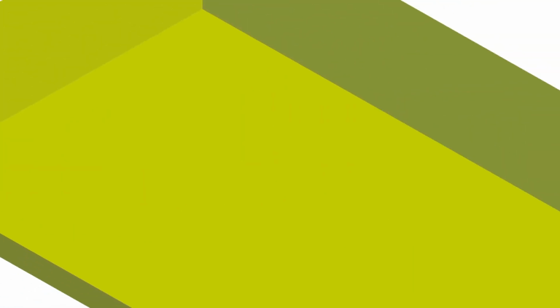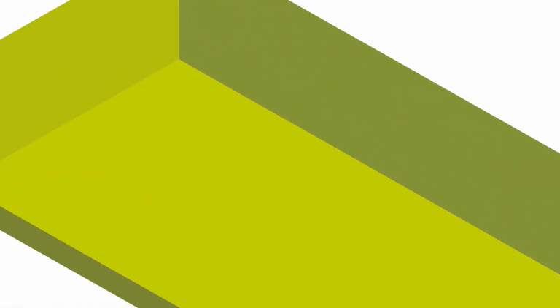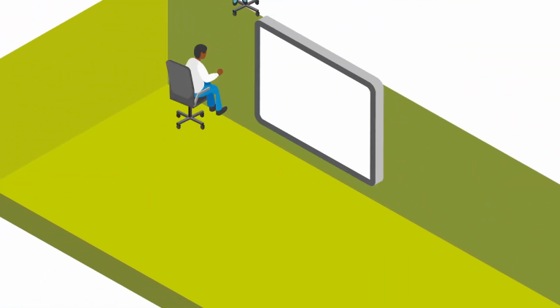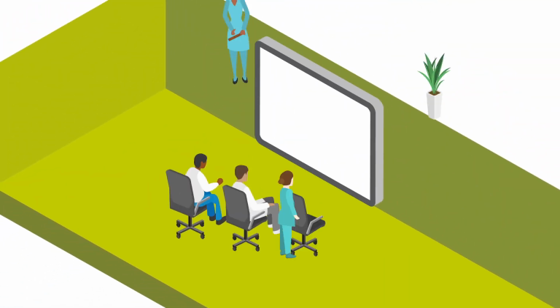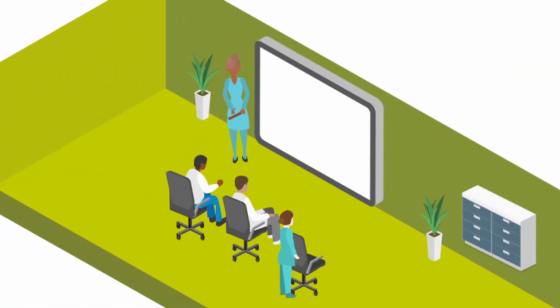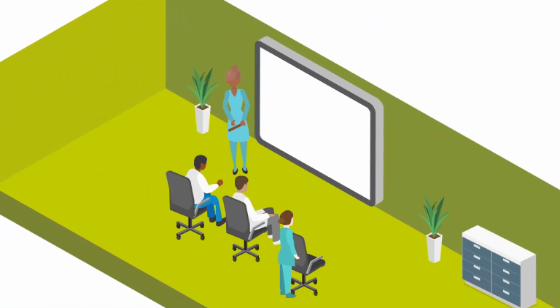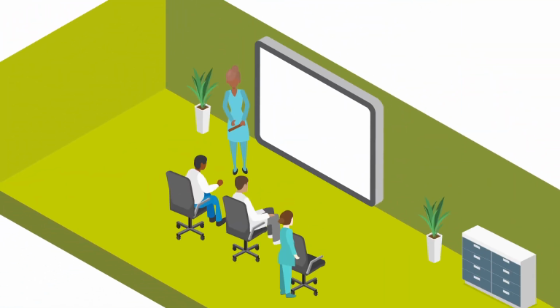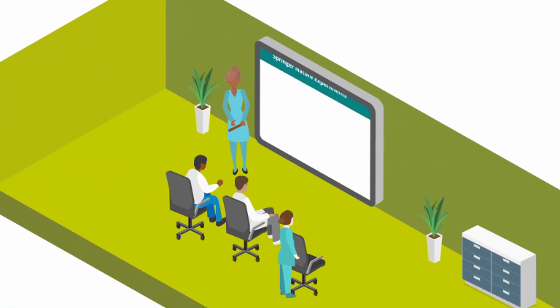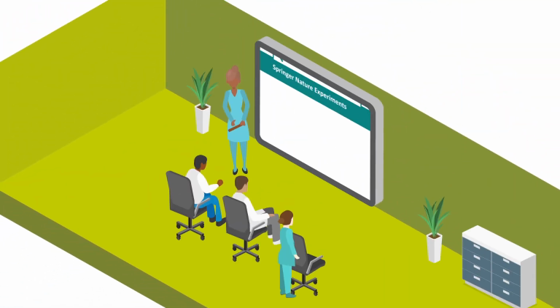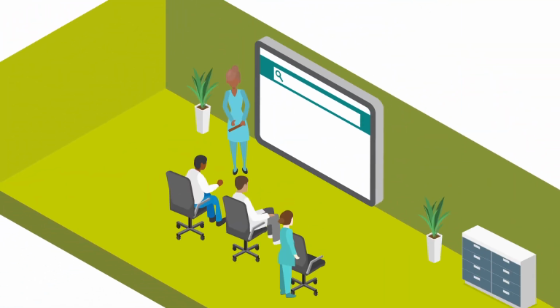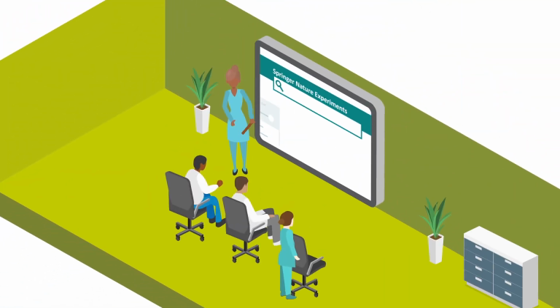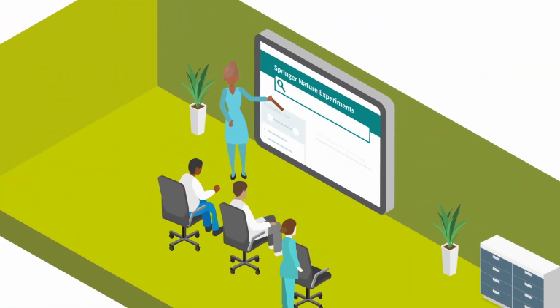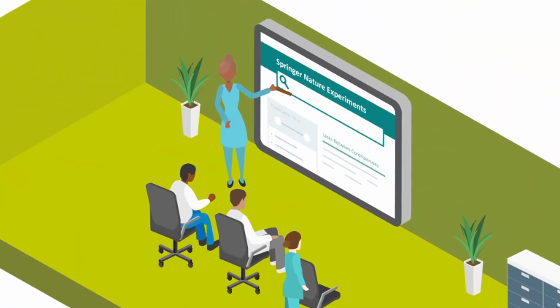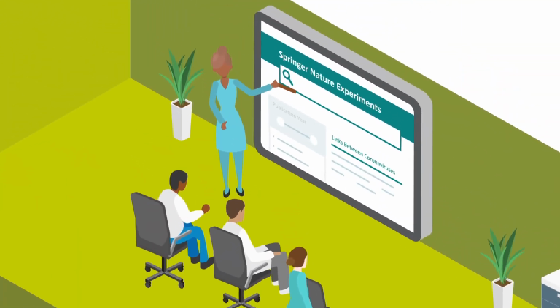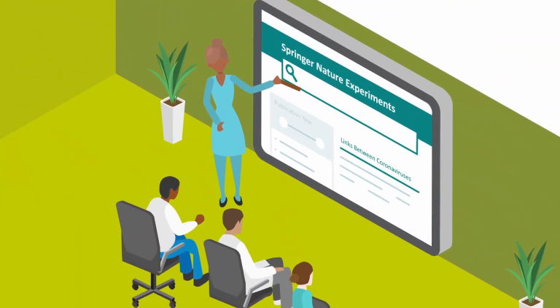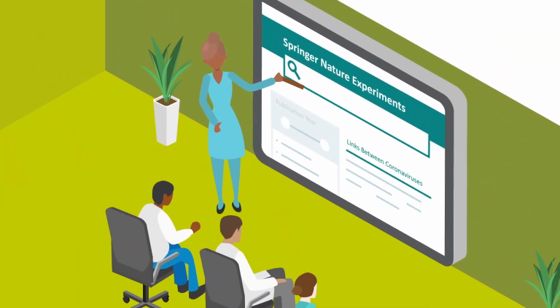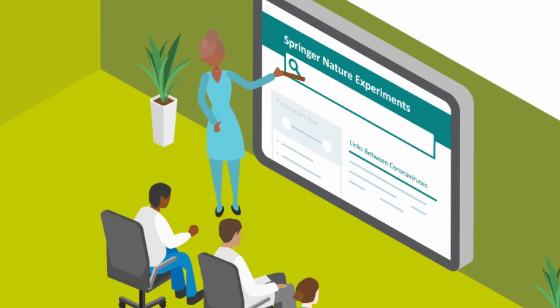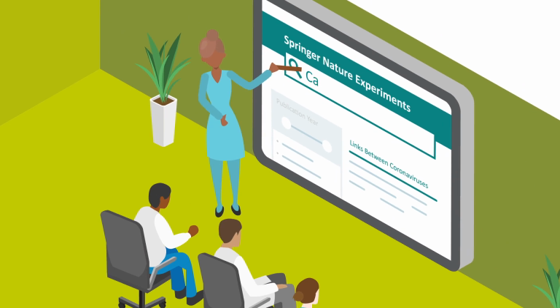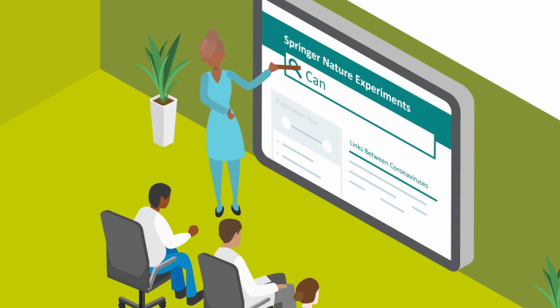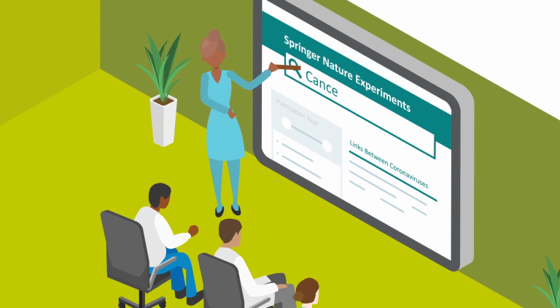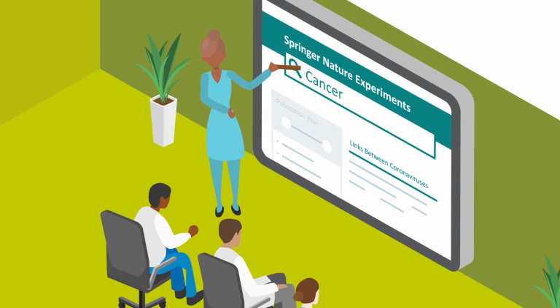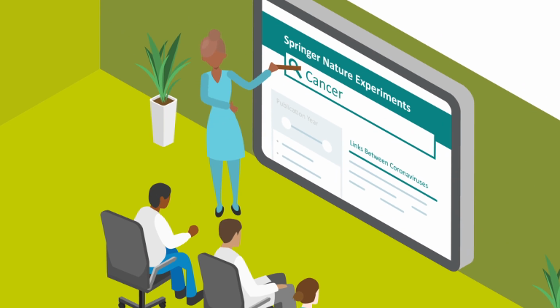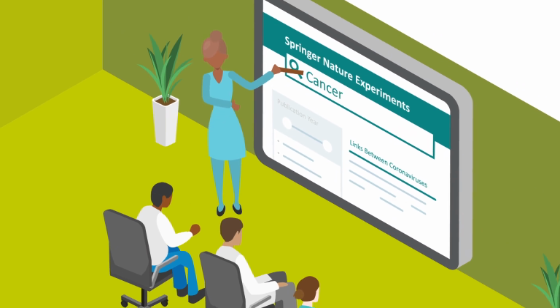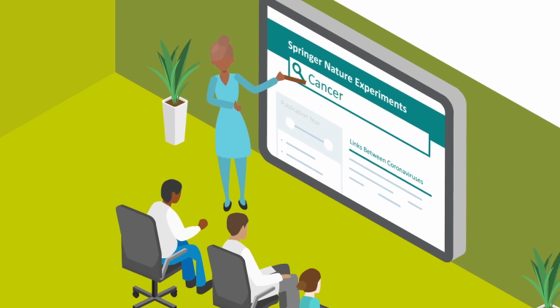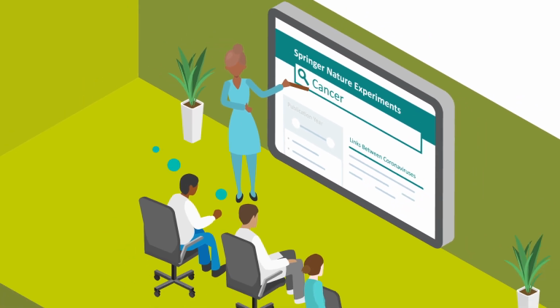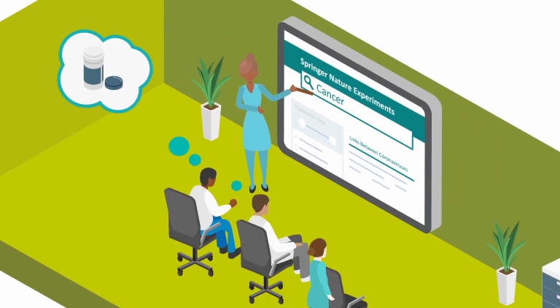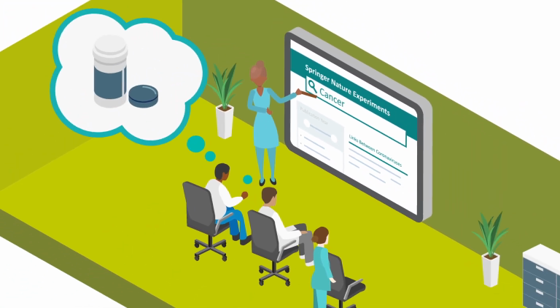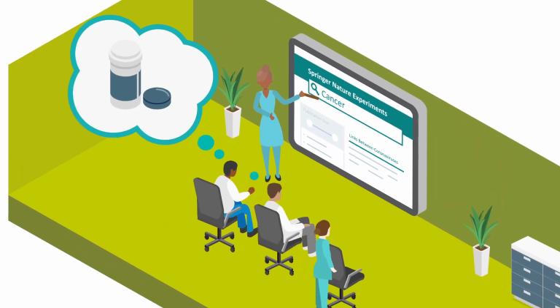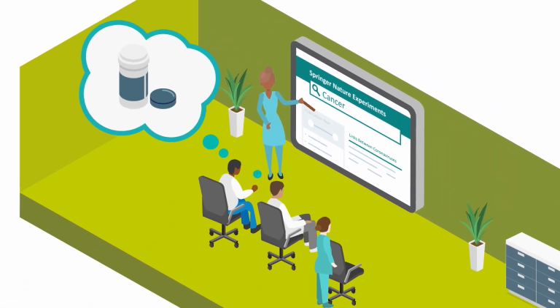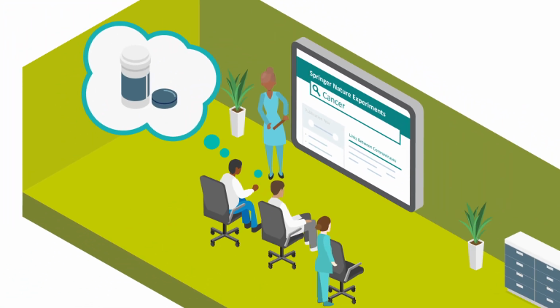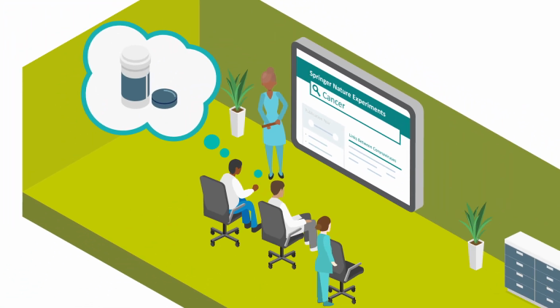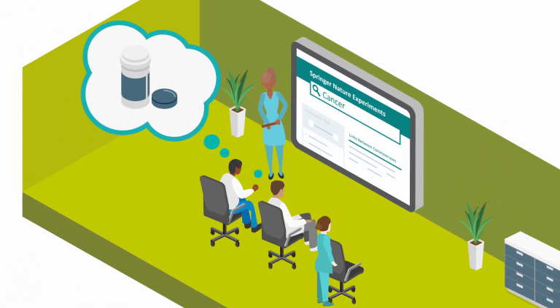Our Springer Nature Experiments database offers access to protocols research that has been time-tested and is ready for immediate use.